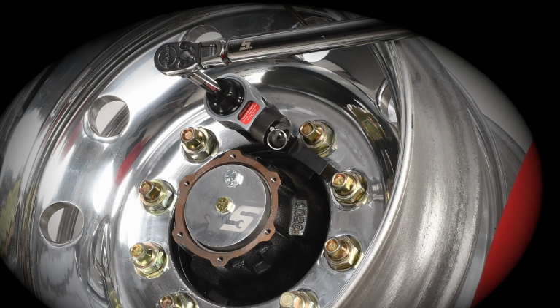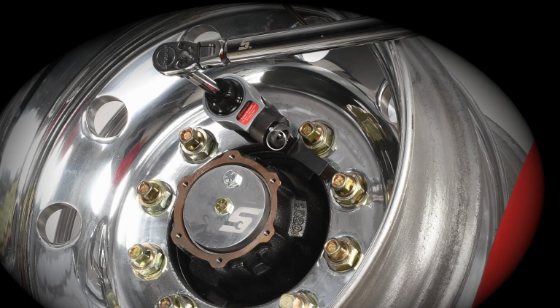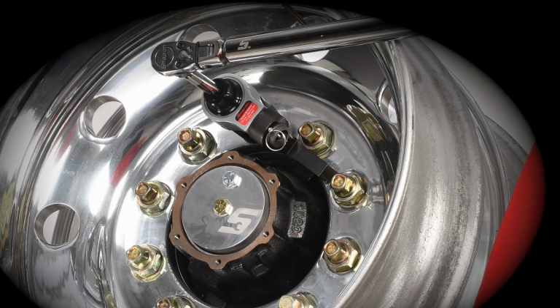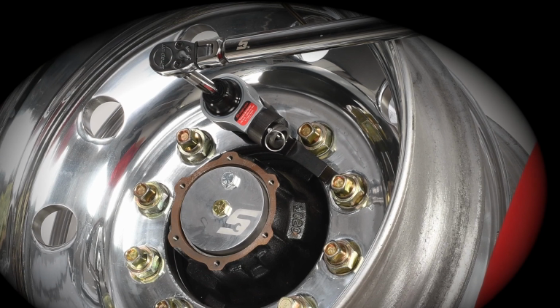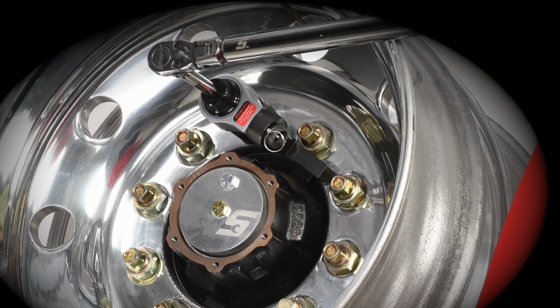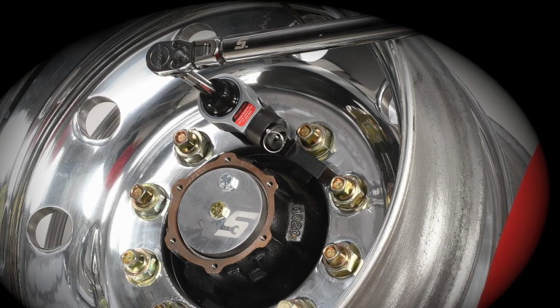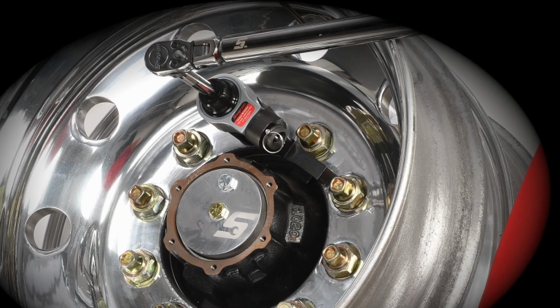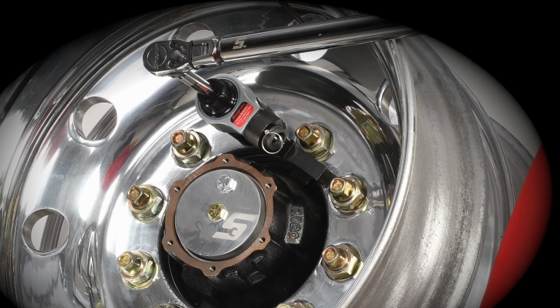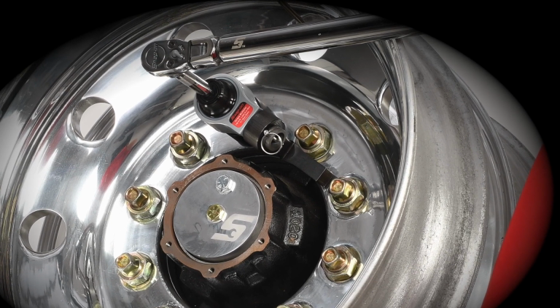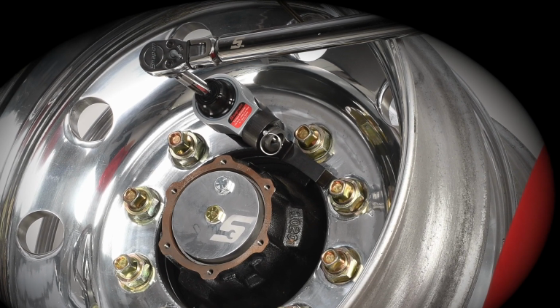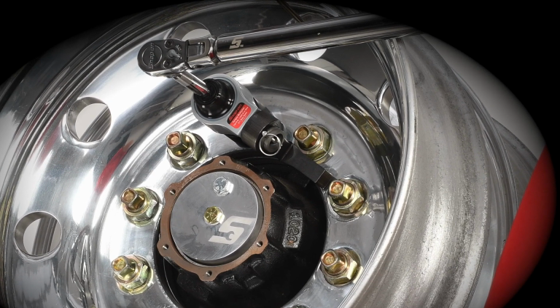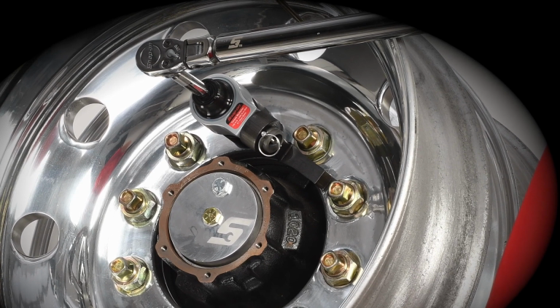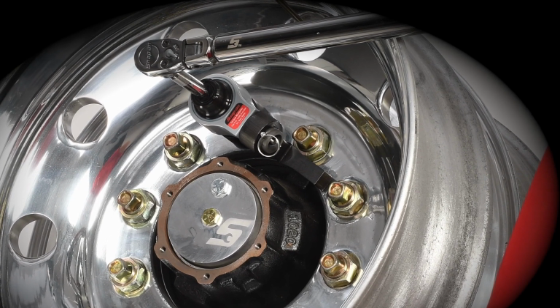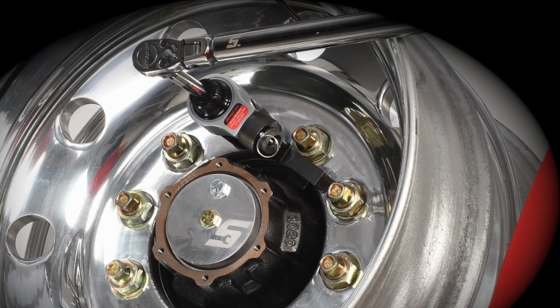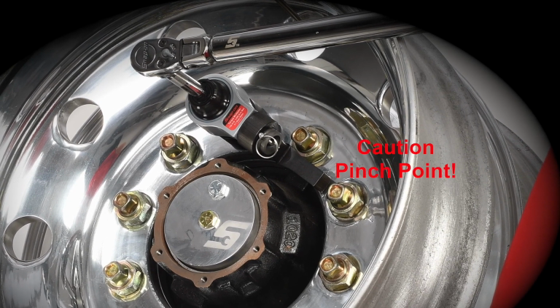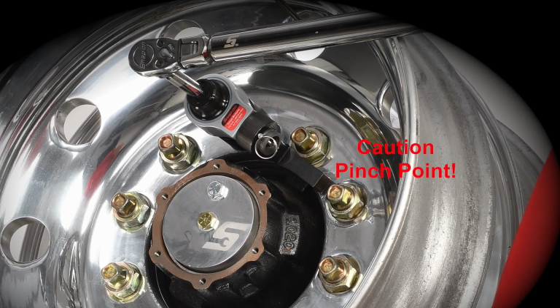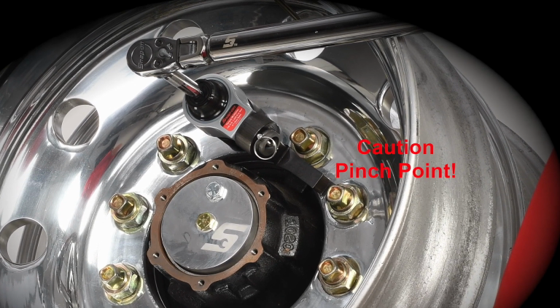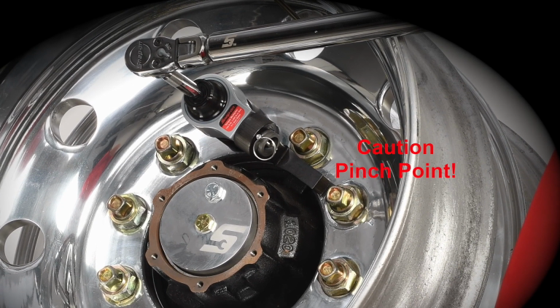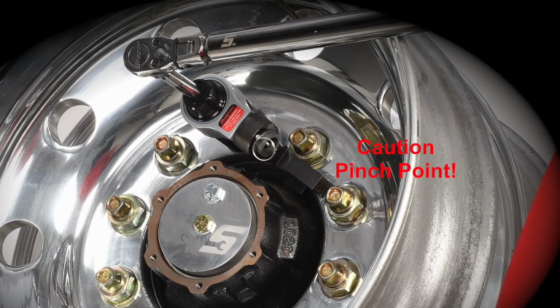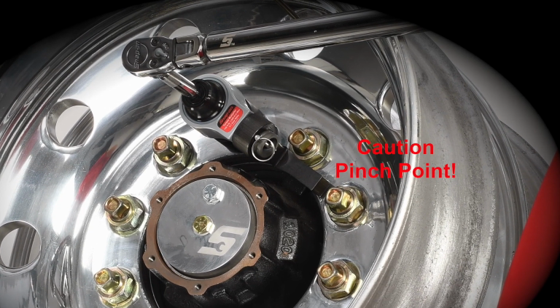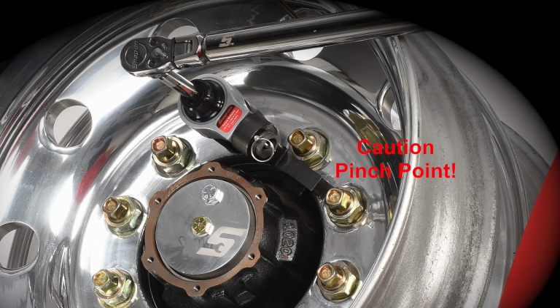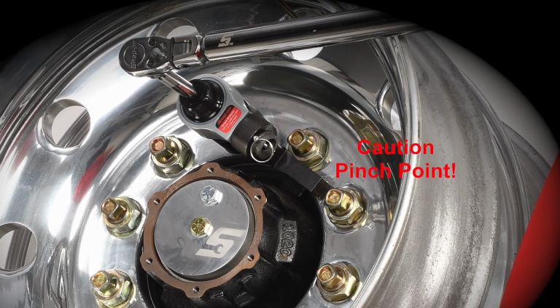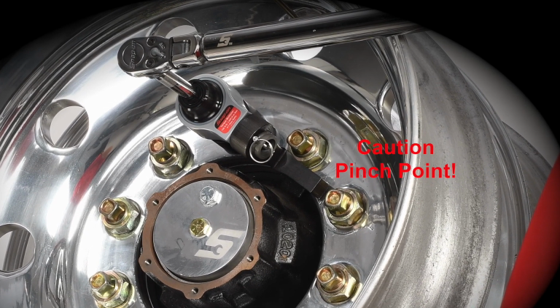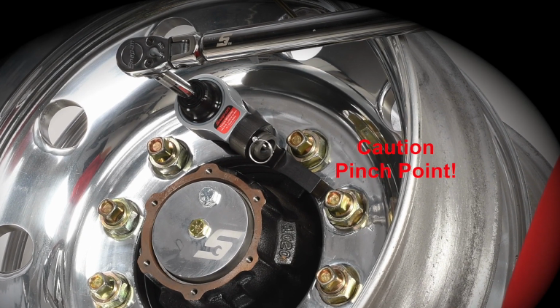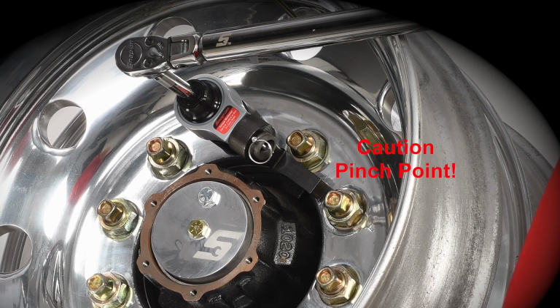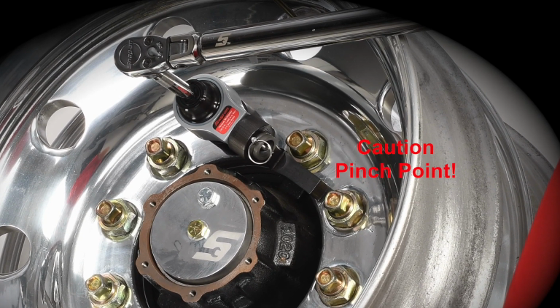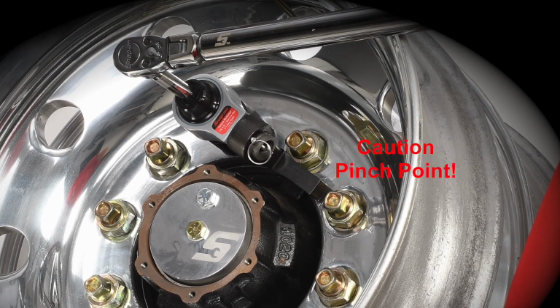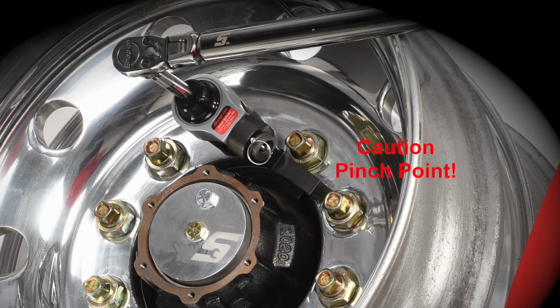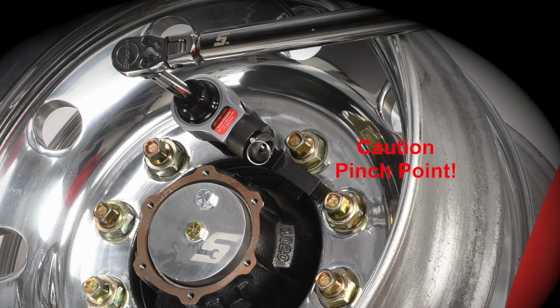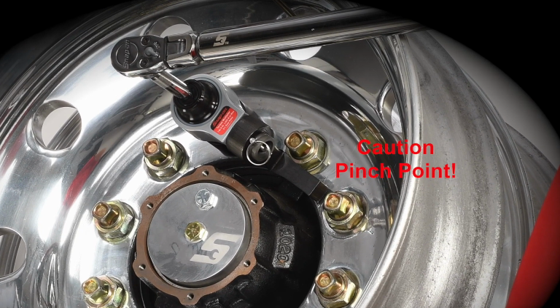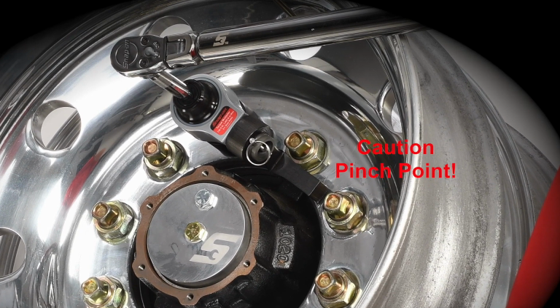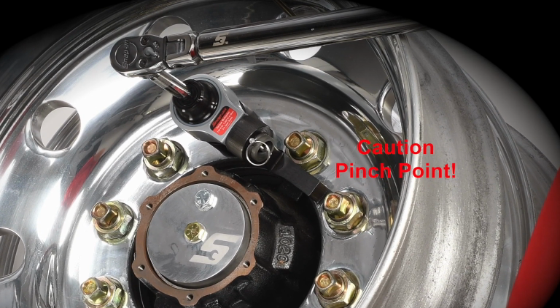The reaction fixture creates a pinch point. Always keep hands and fingers away from this area.